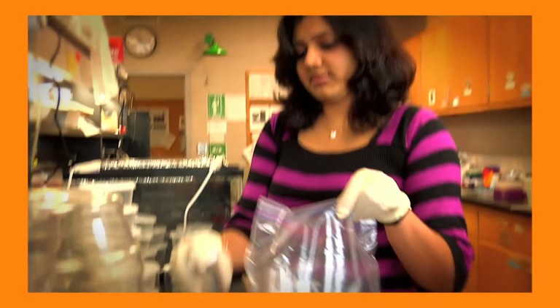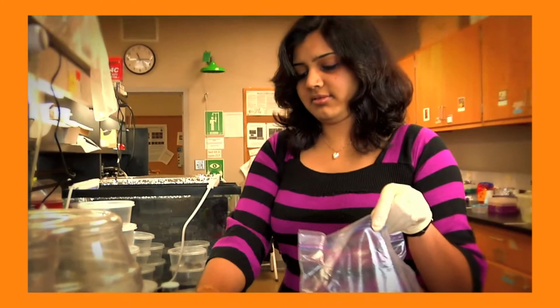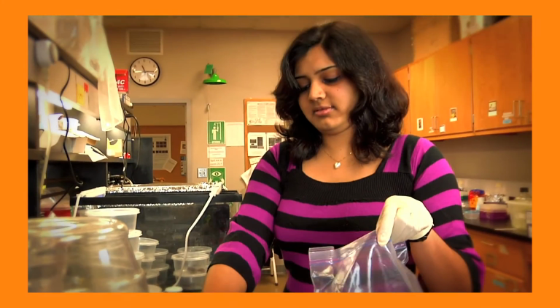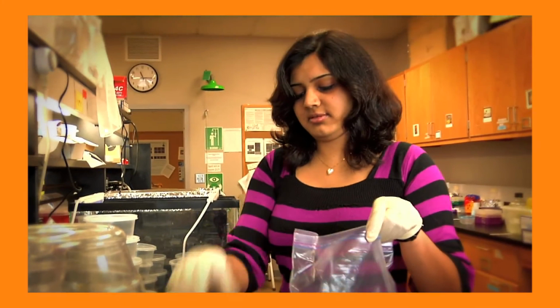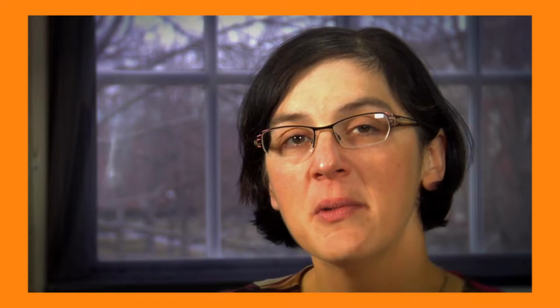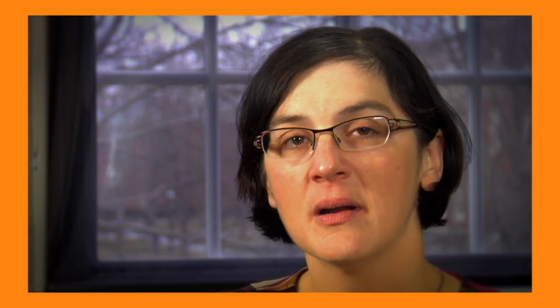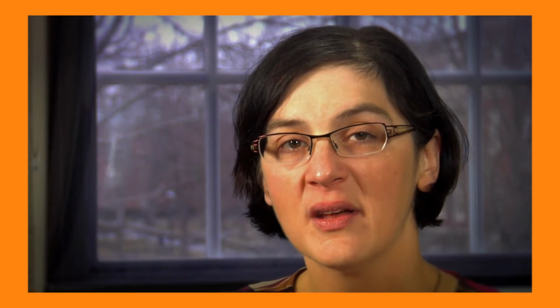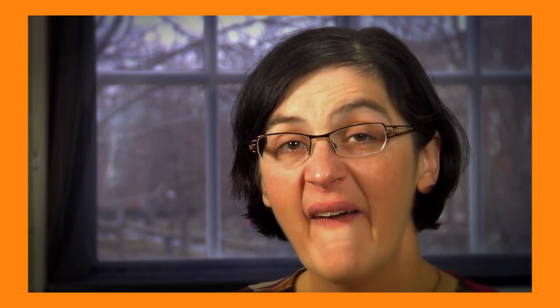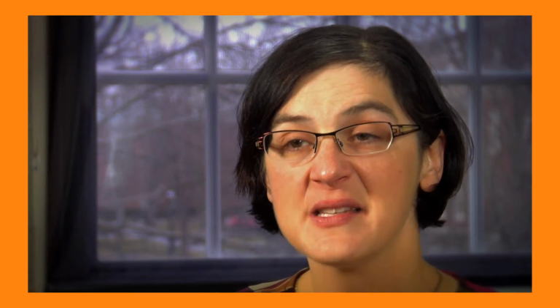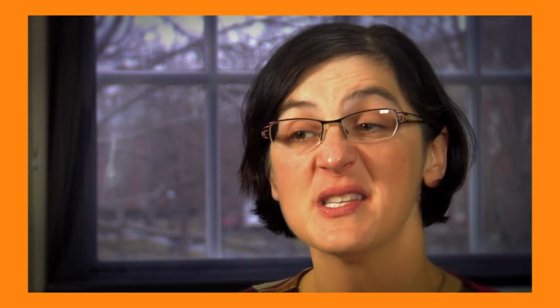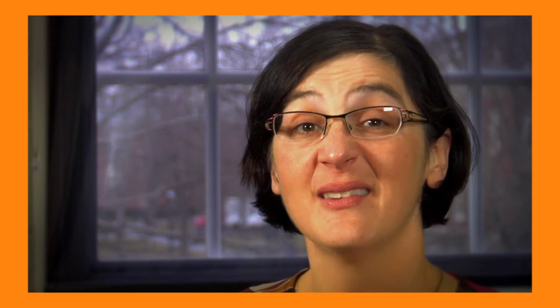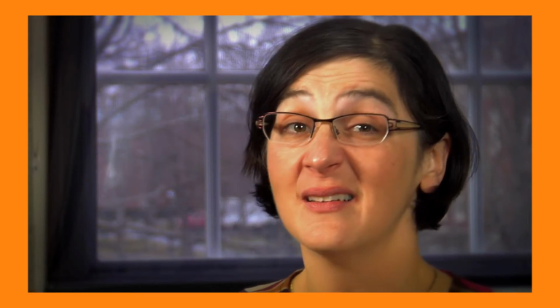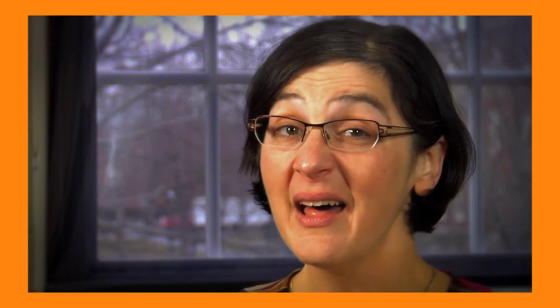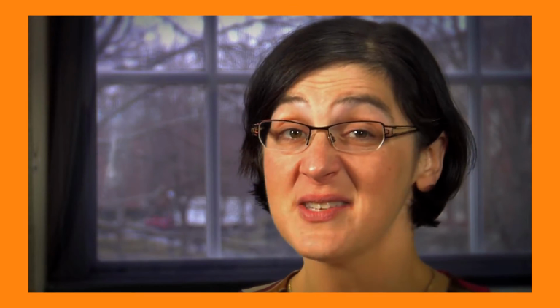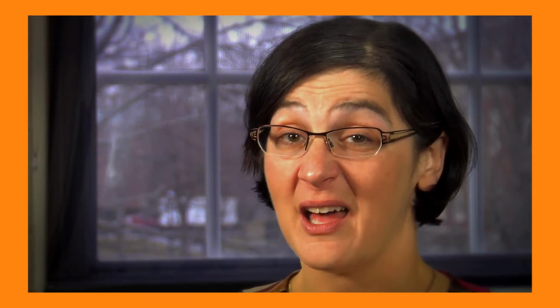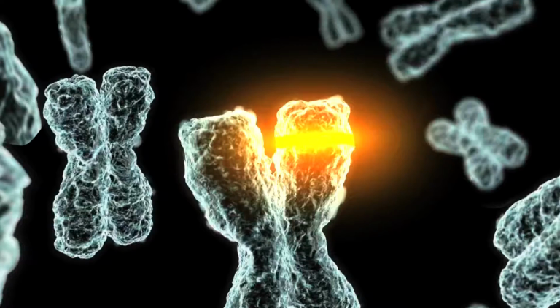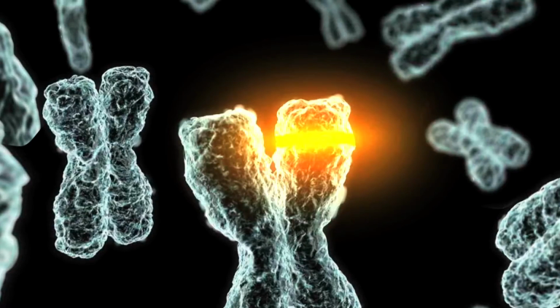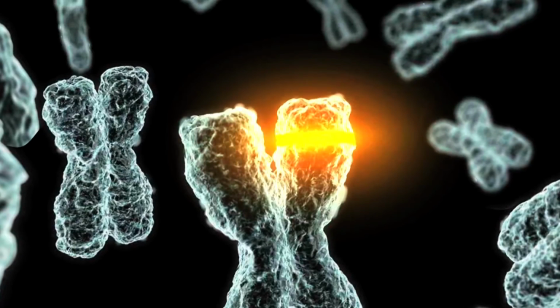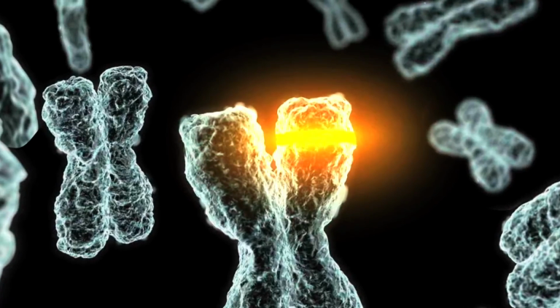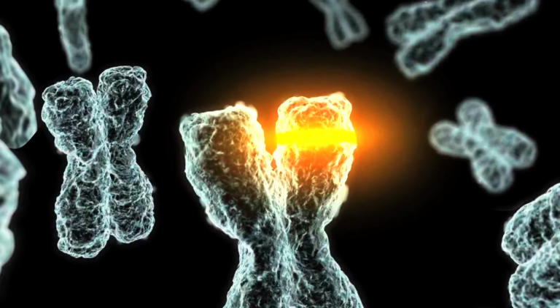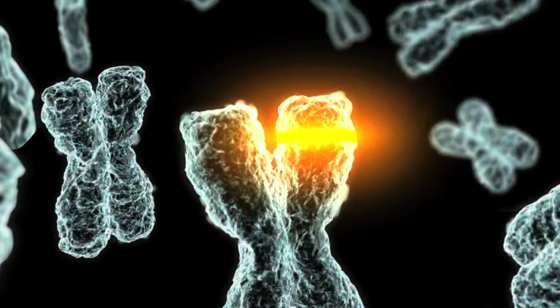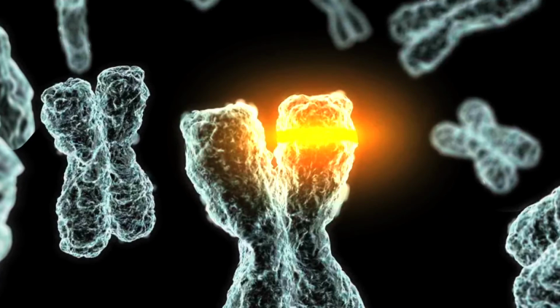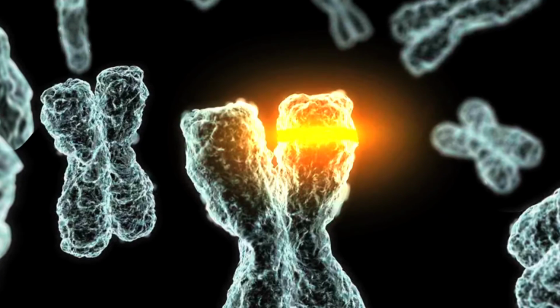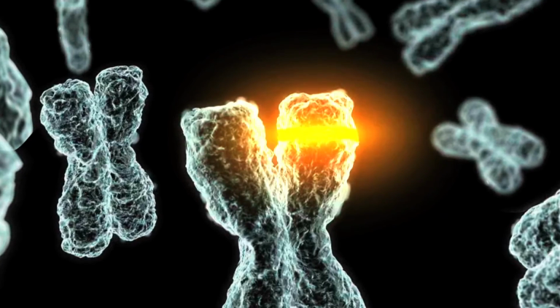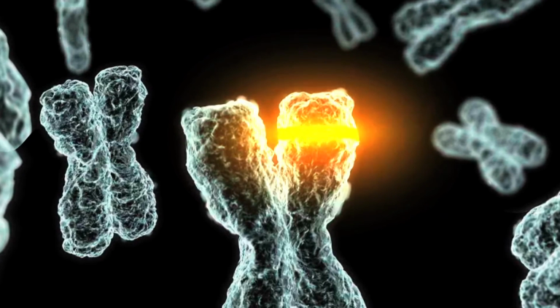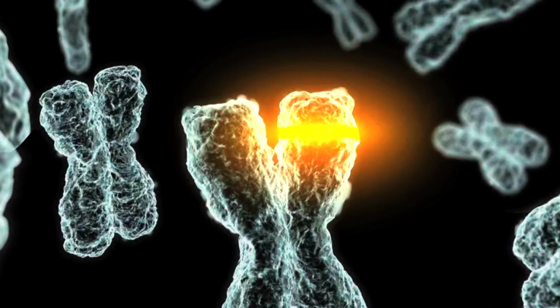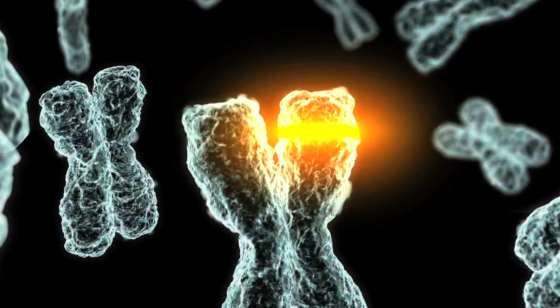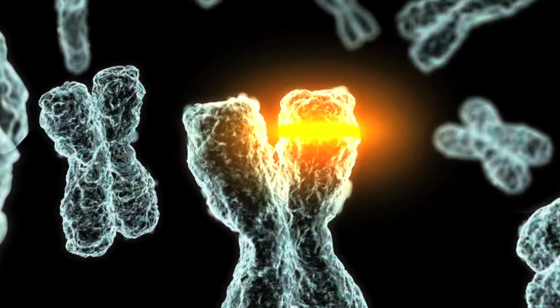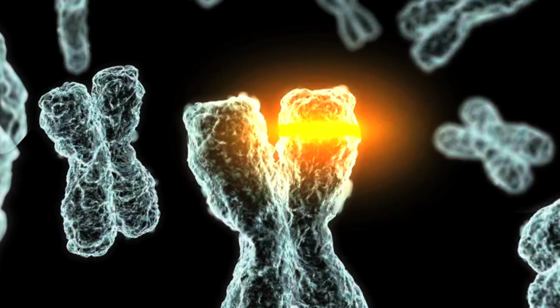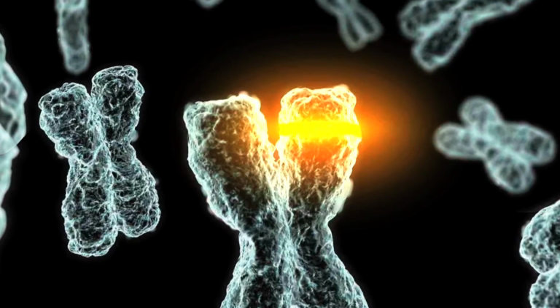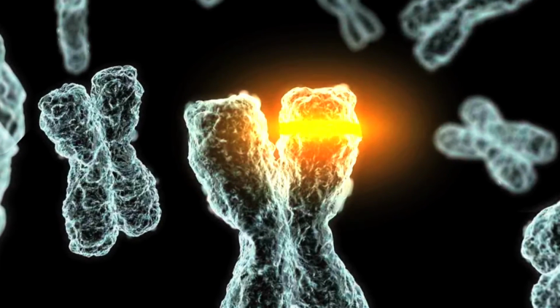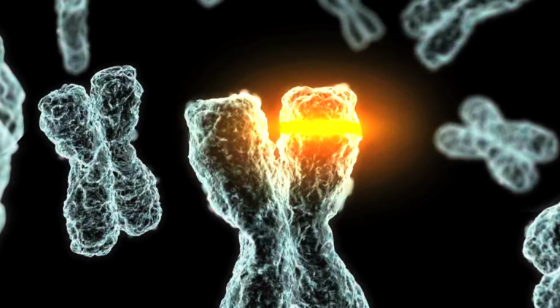In the lab component of the class, we spend a lot of time looking at new things, trying to understand how chromosomes divide.